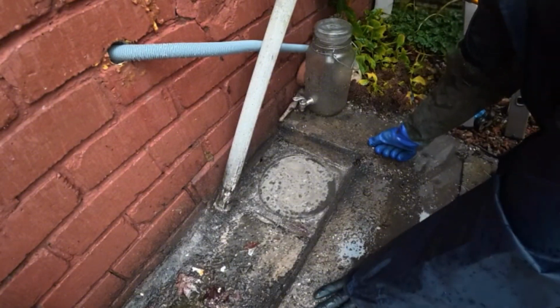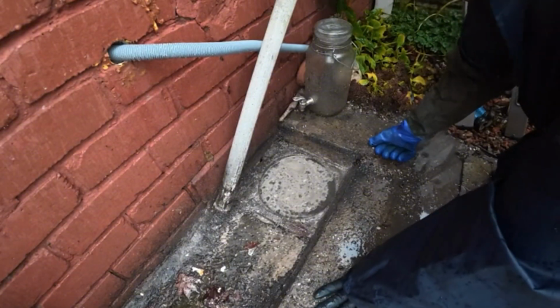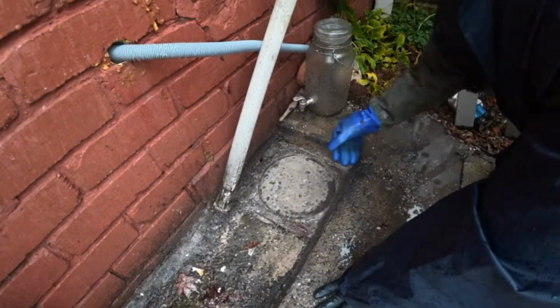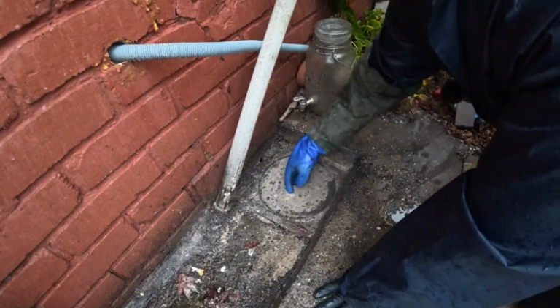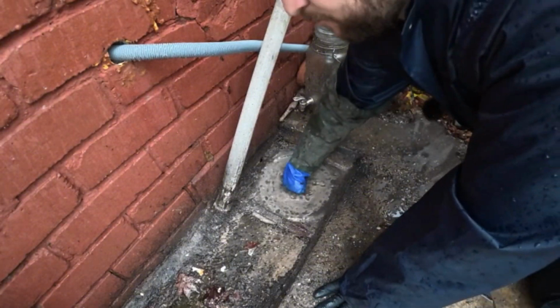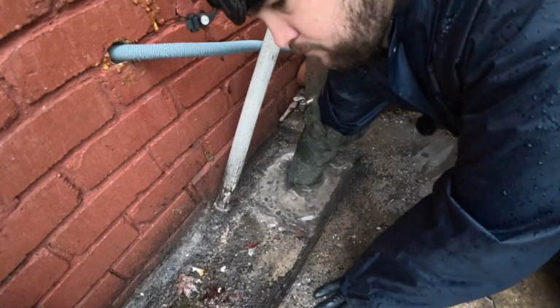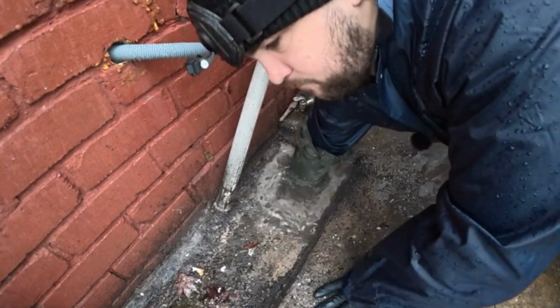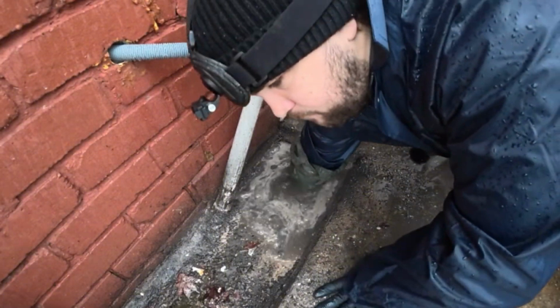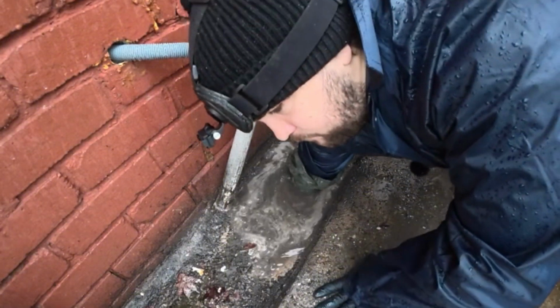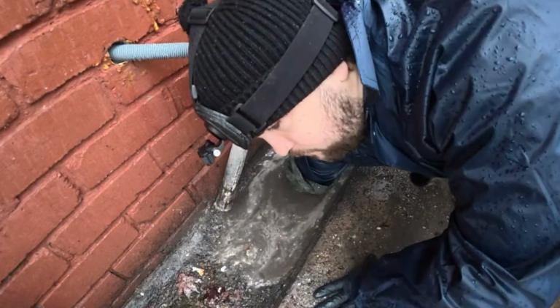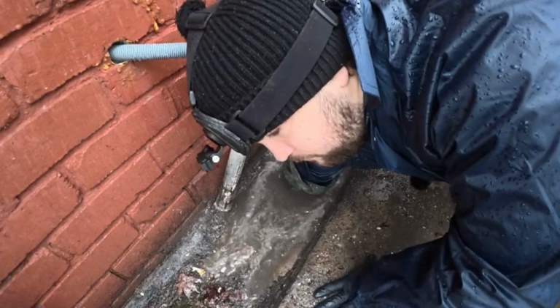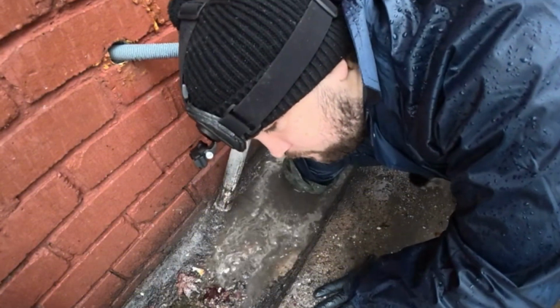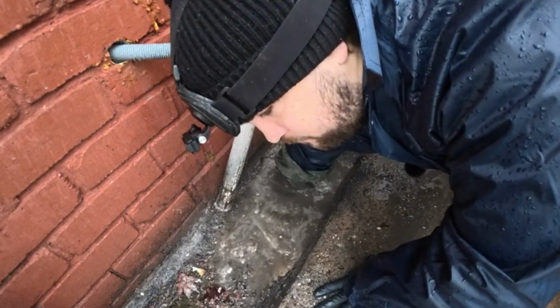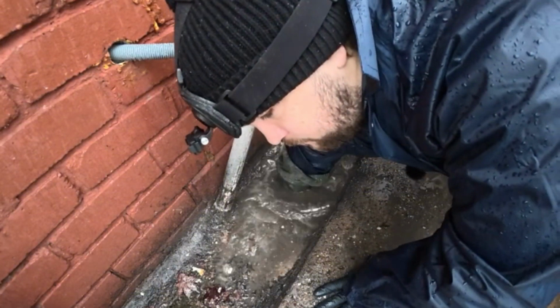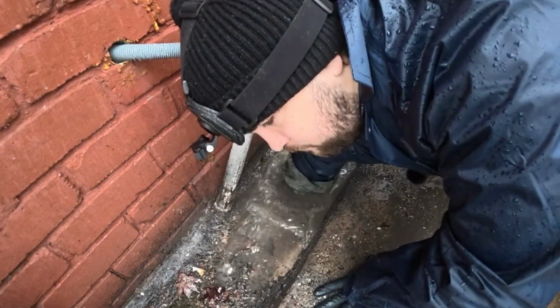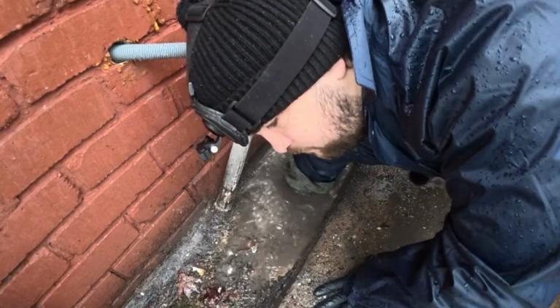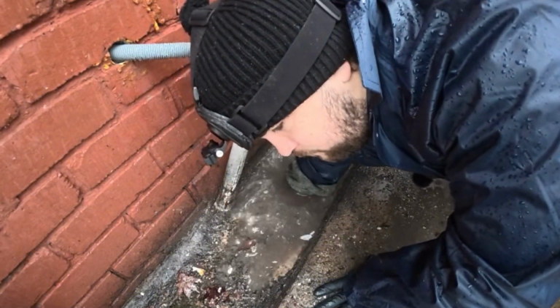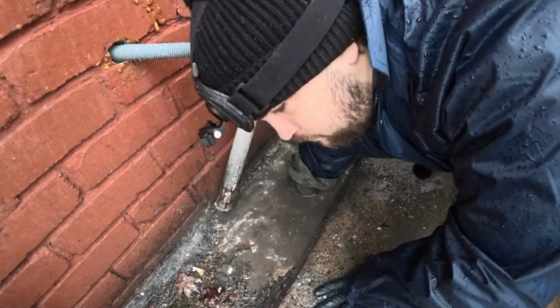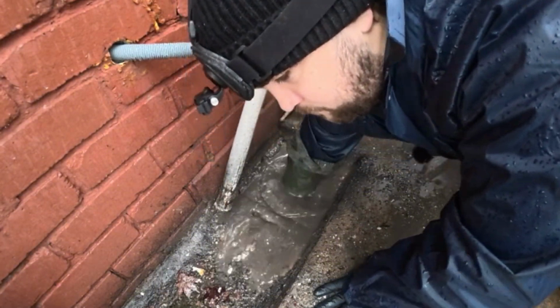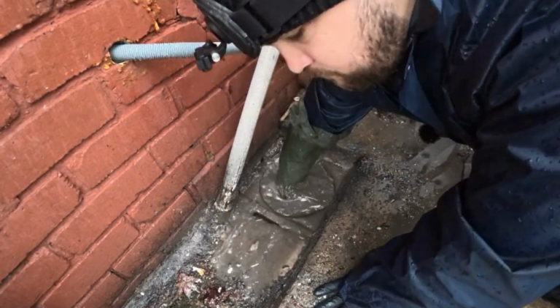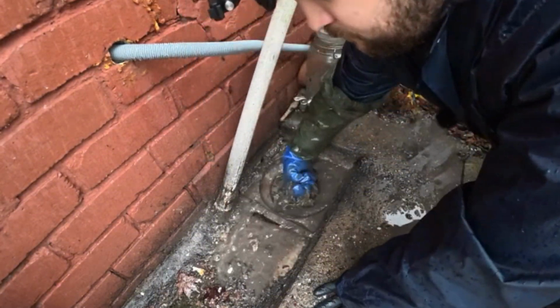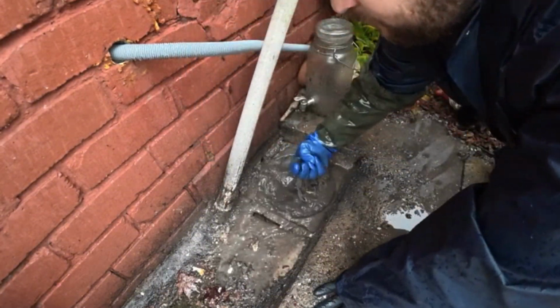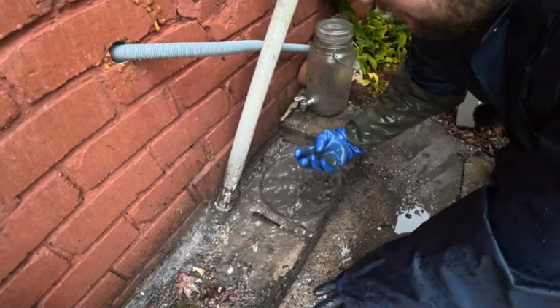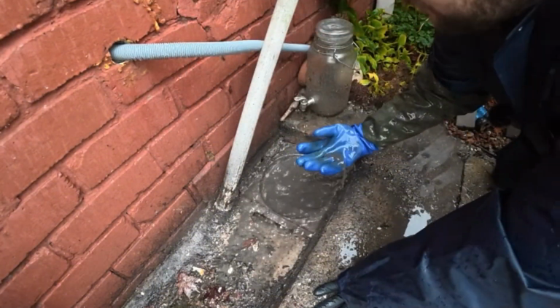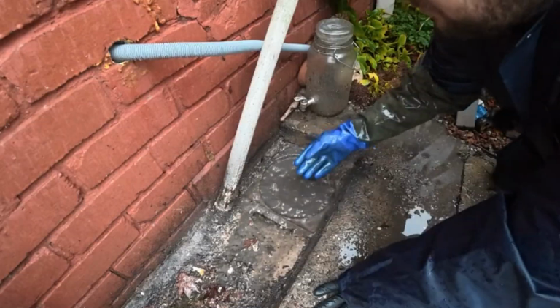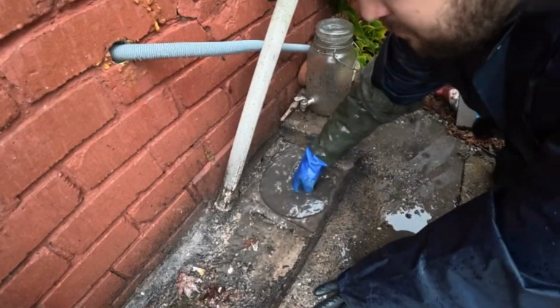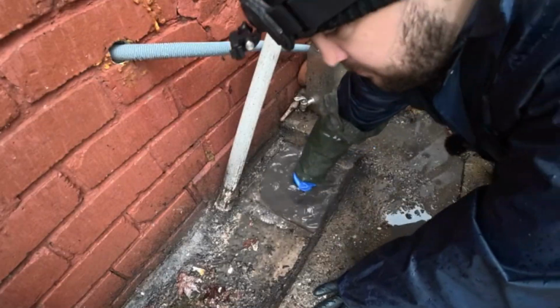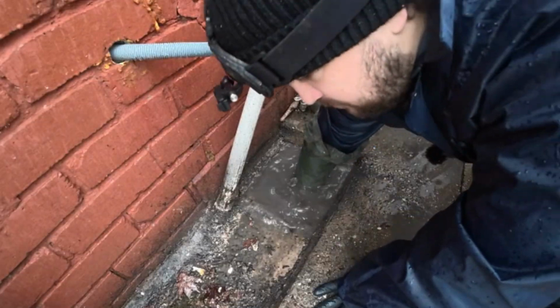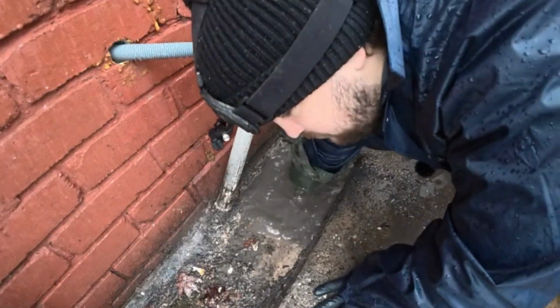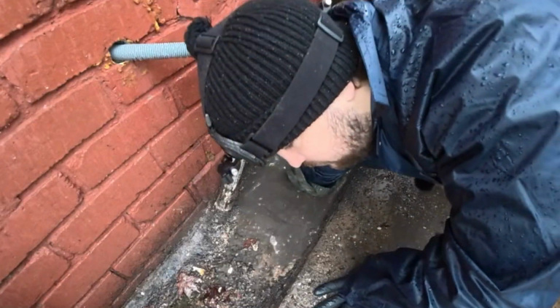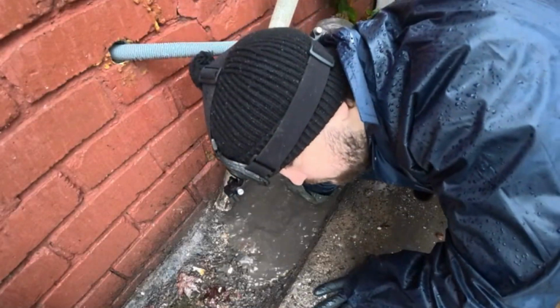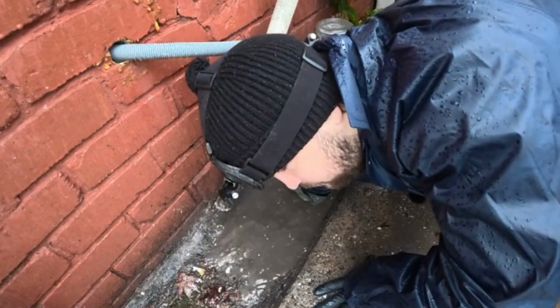Before I send the jetter down or the flex shaft, I just wanted to have a feel around and make sure there's nothing stuck at the bottom of the gully.